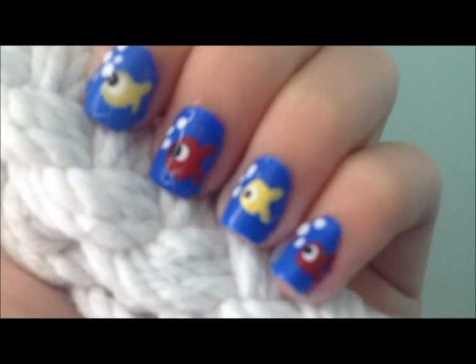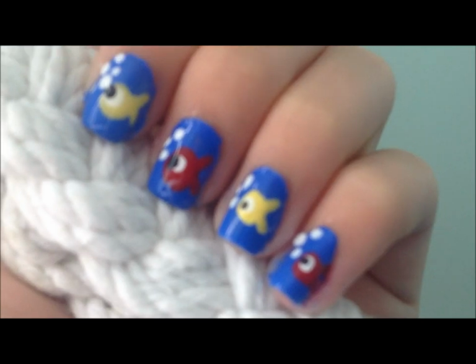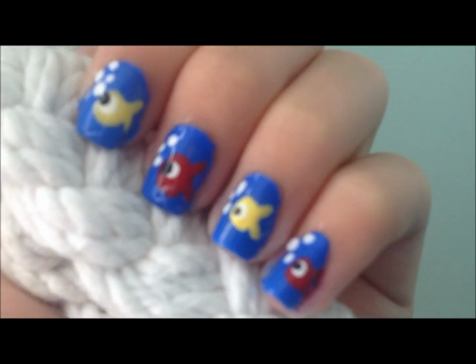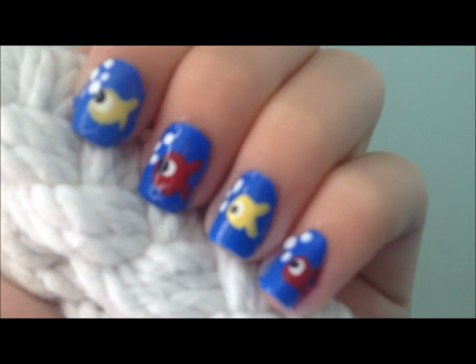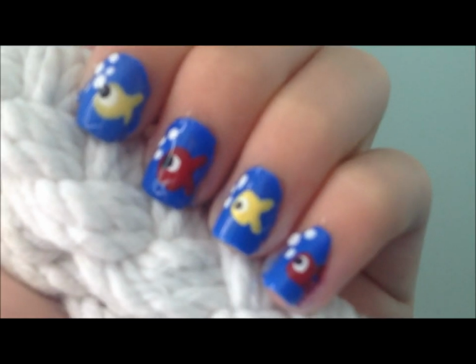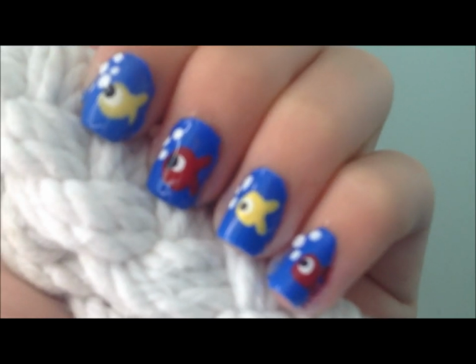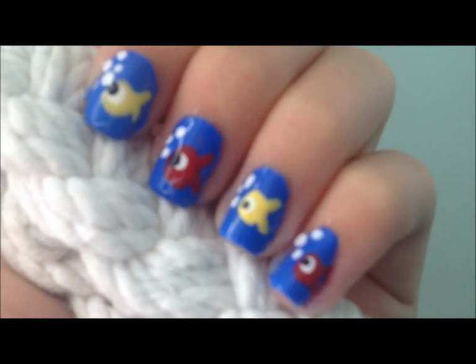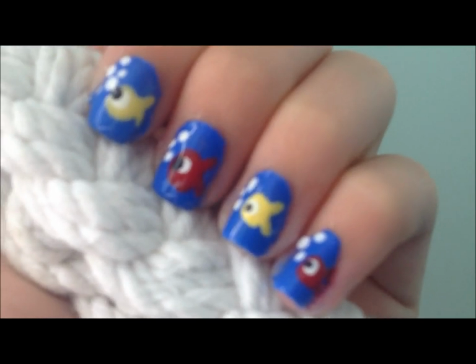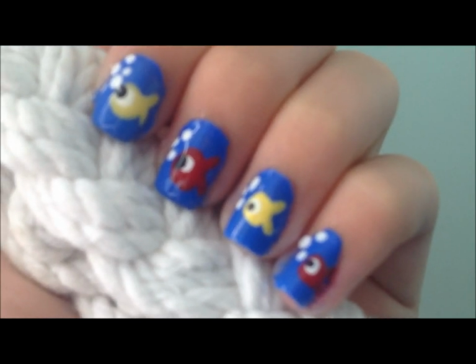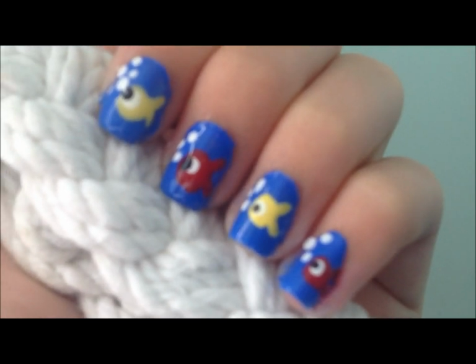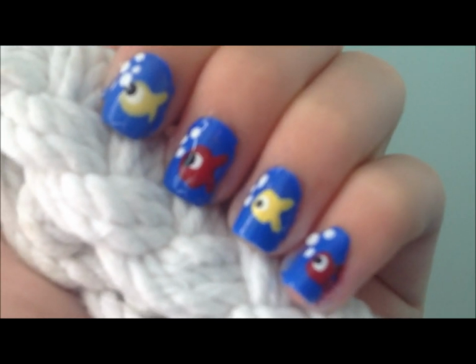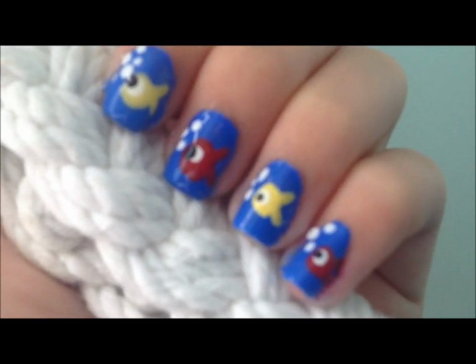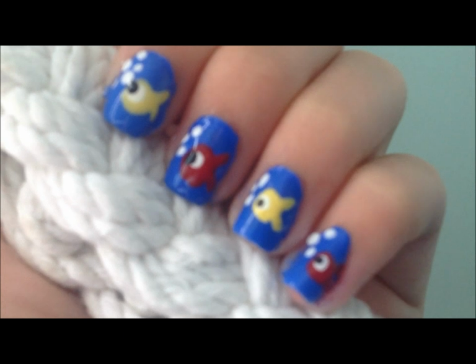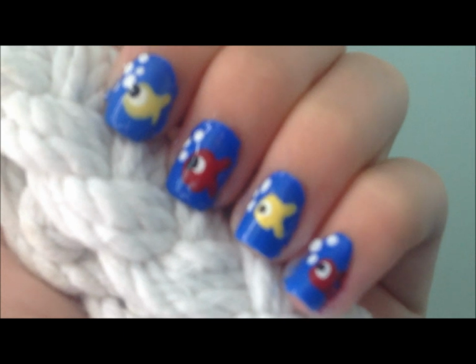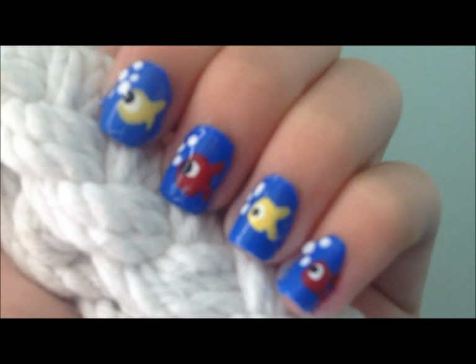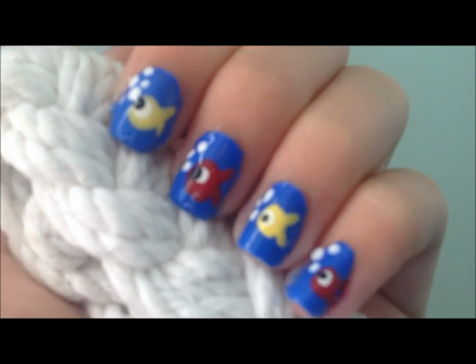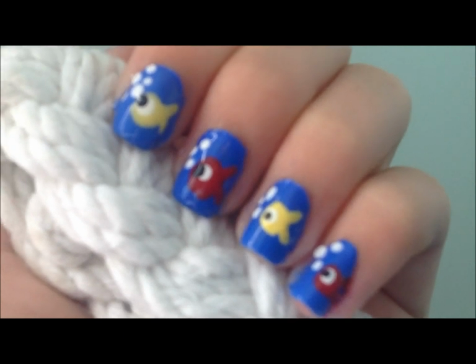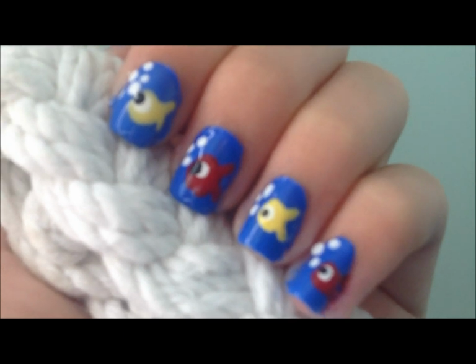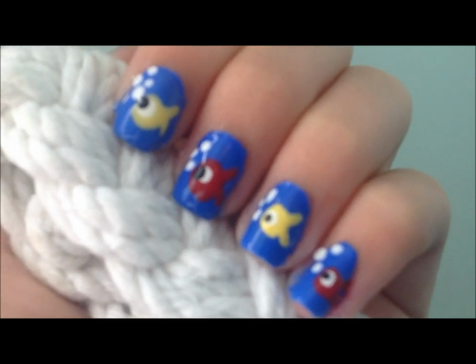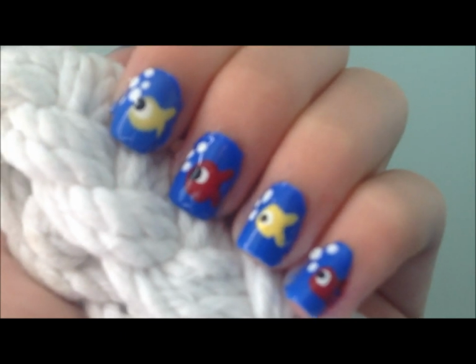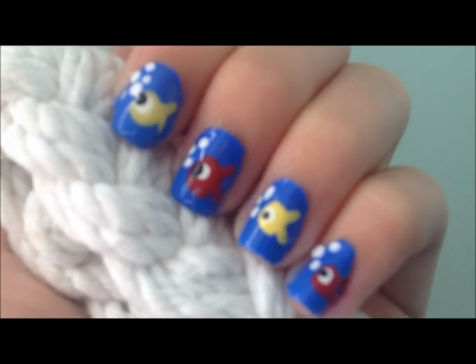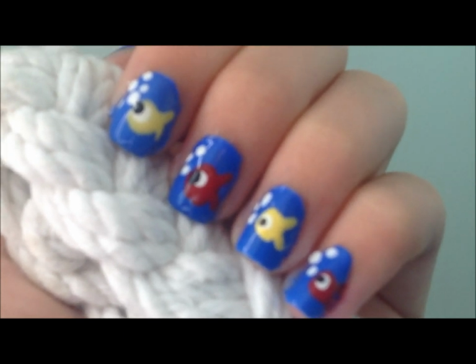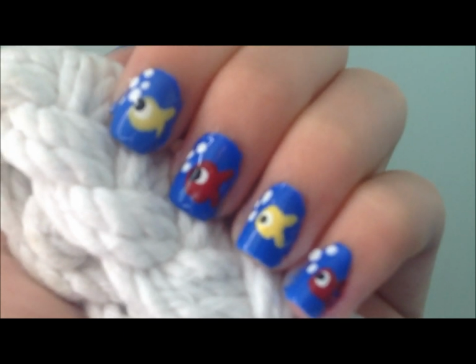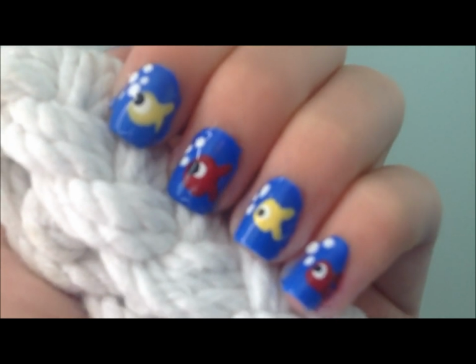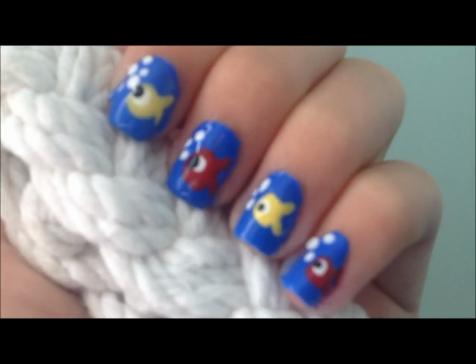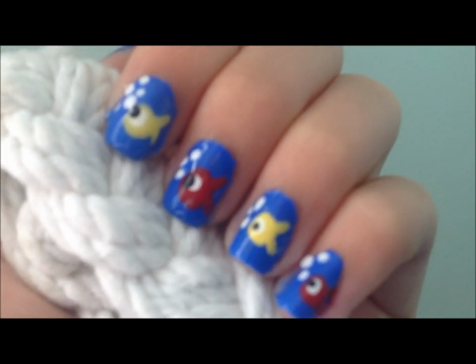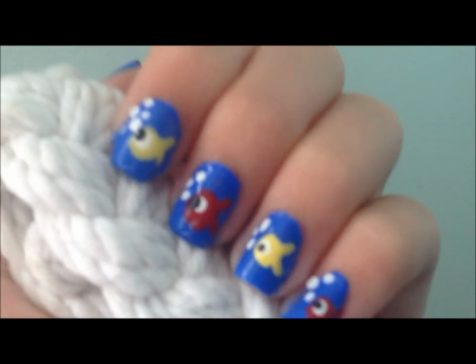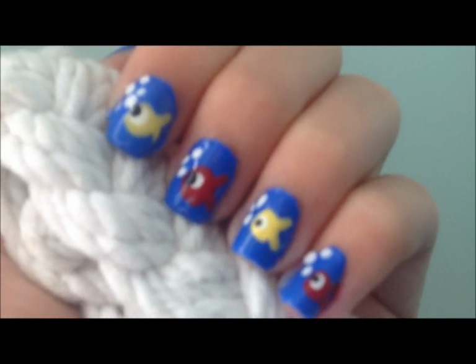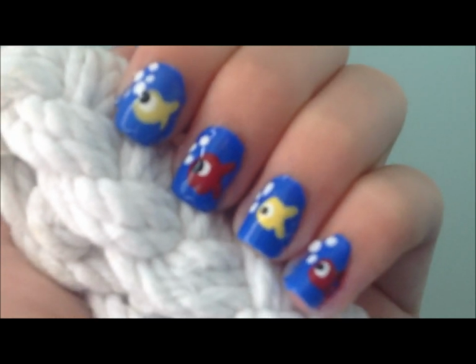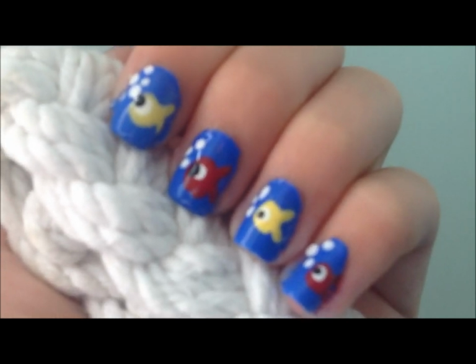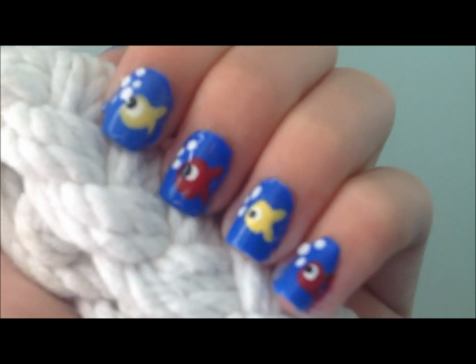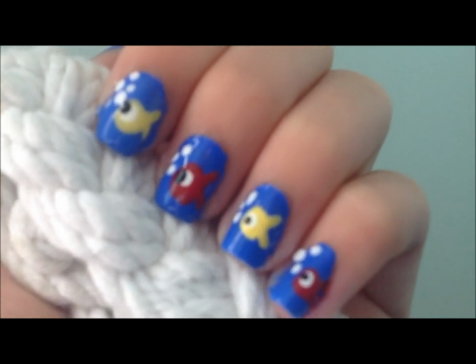Hey guys, it's me. Today I'm sharing with you a super easy, fun, and cute nail design for summer.